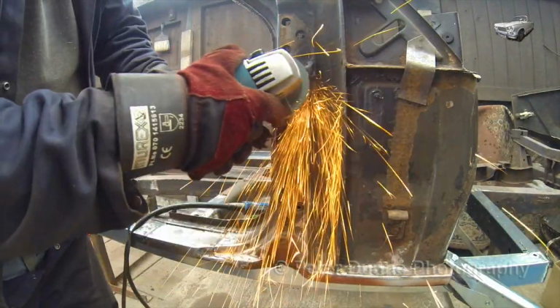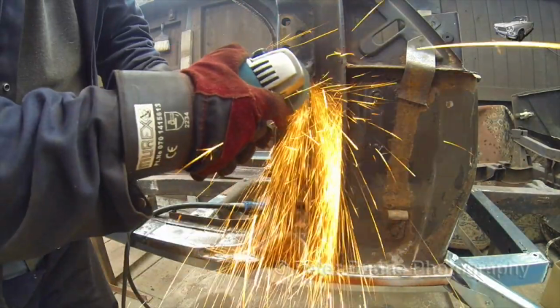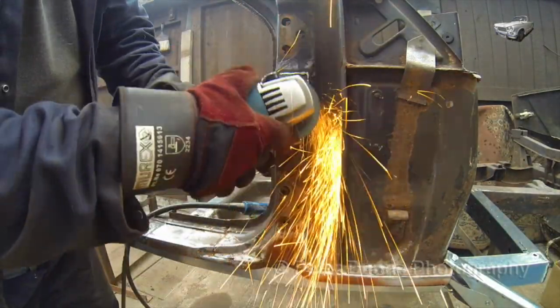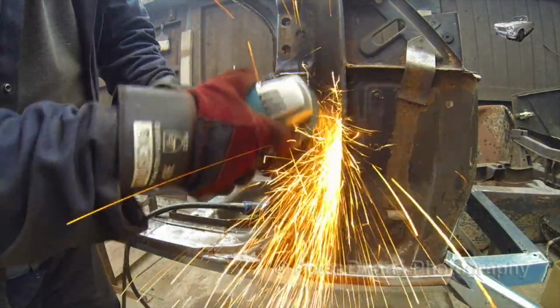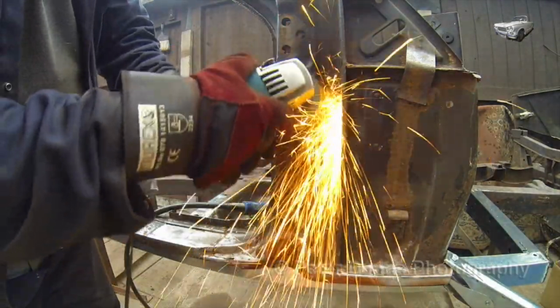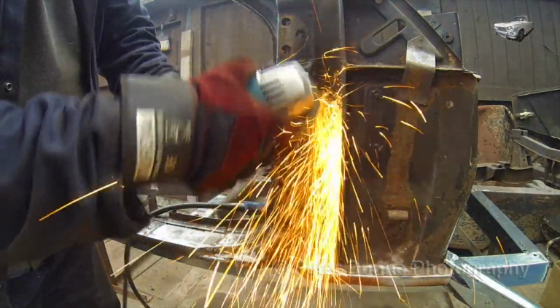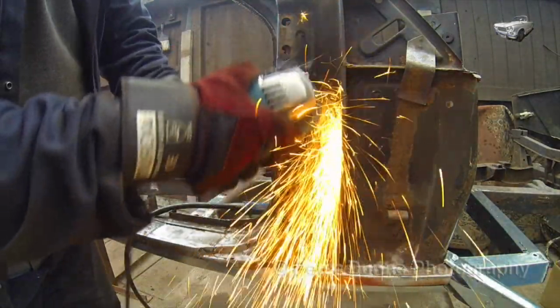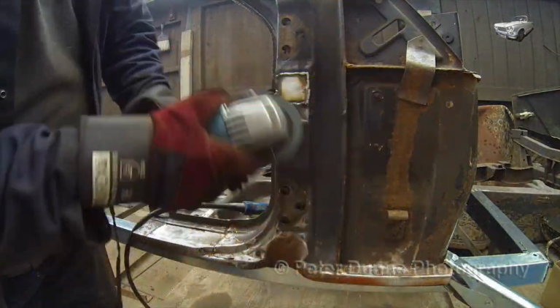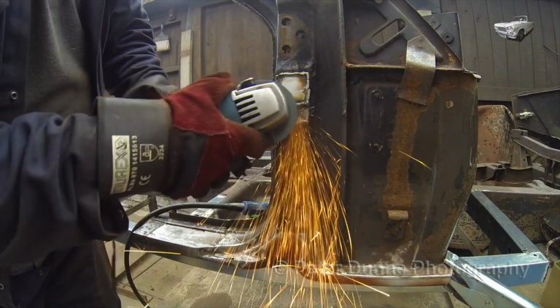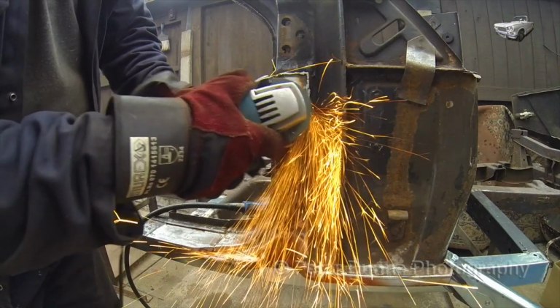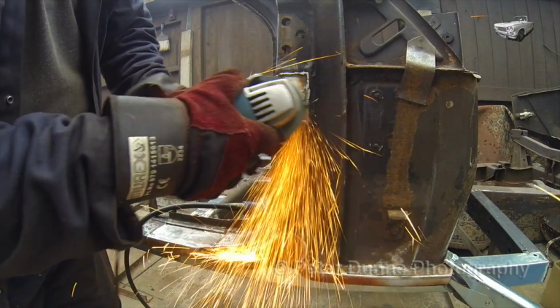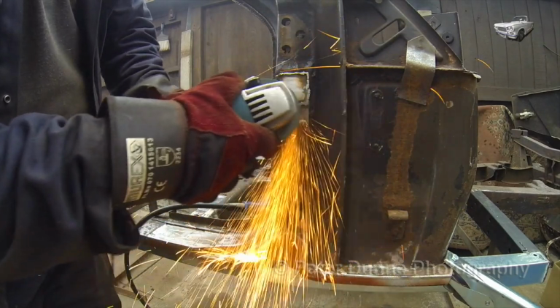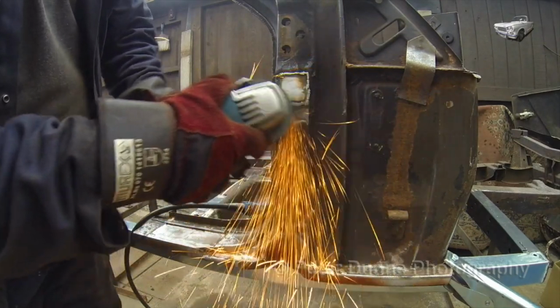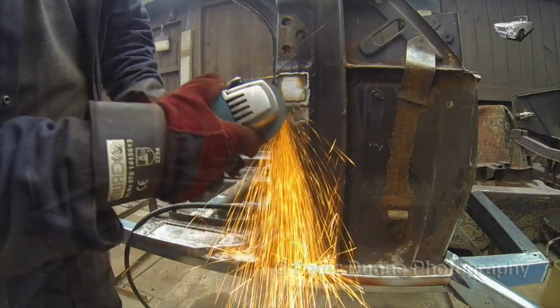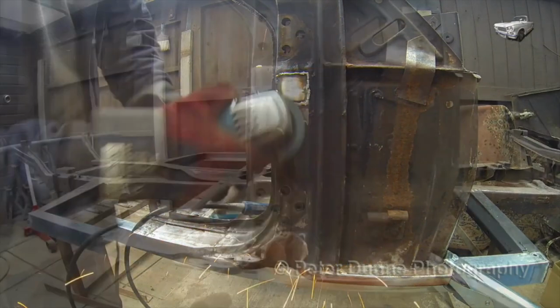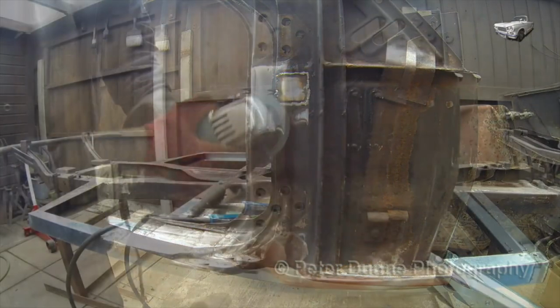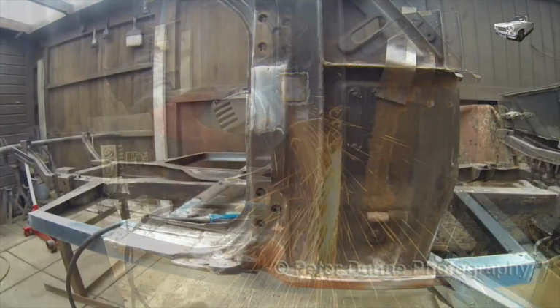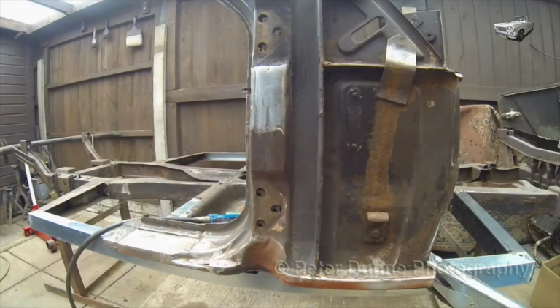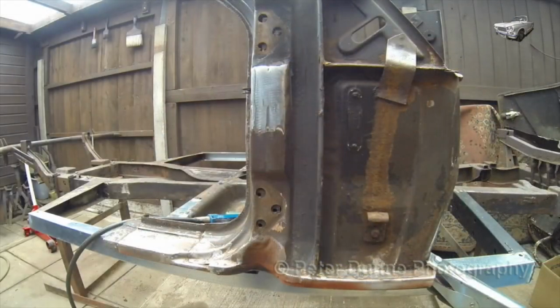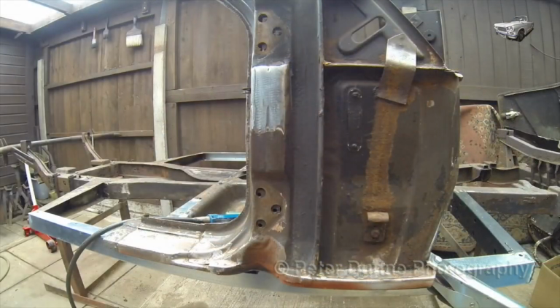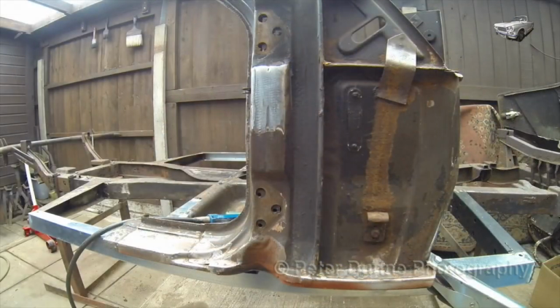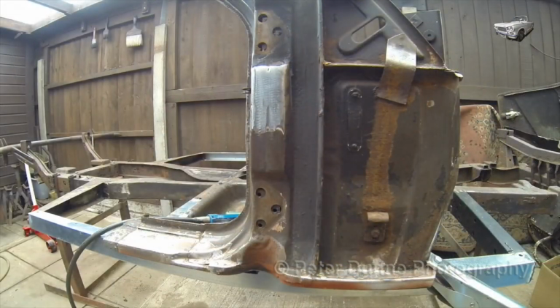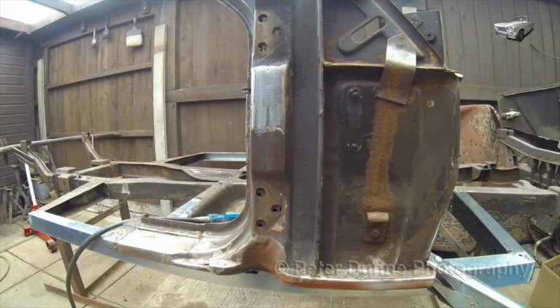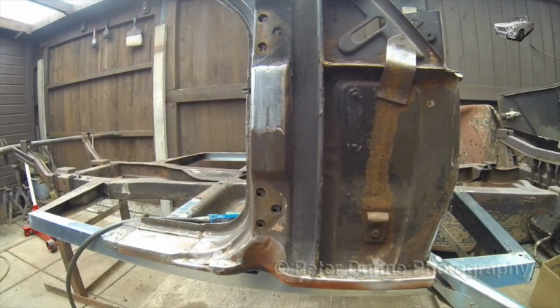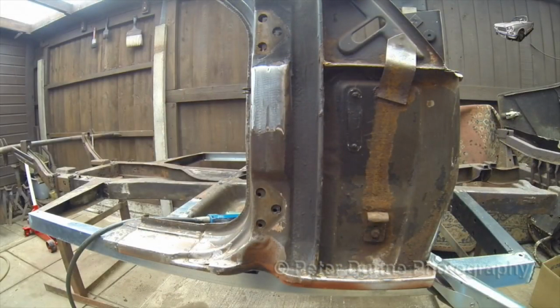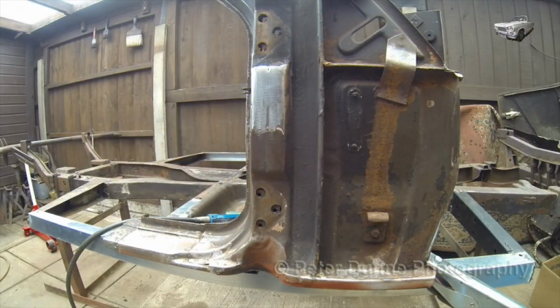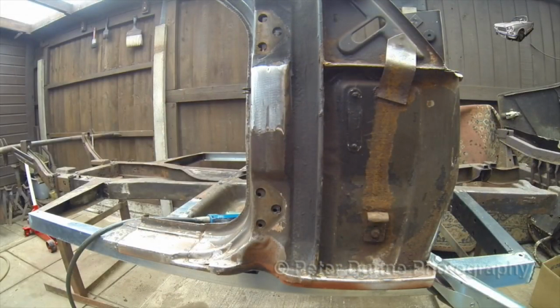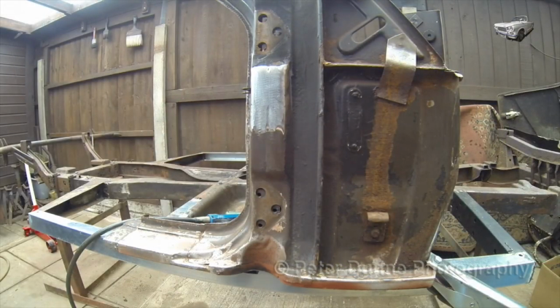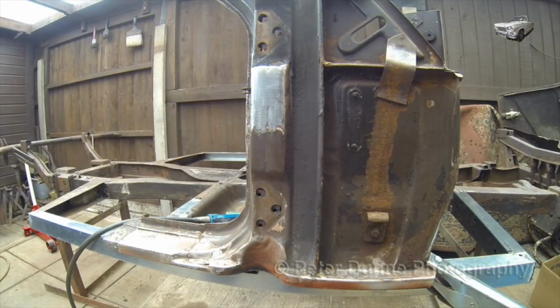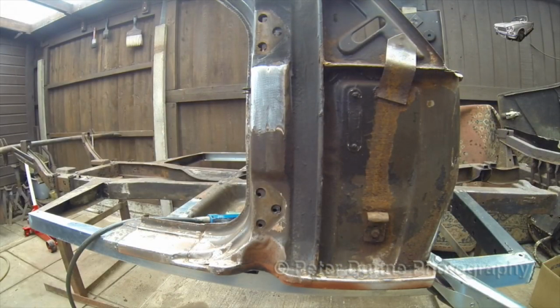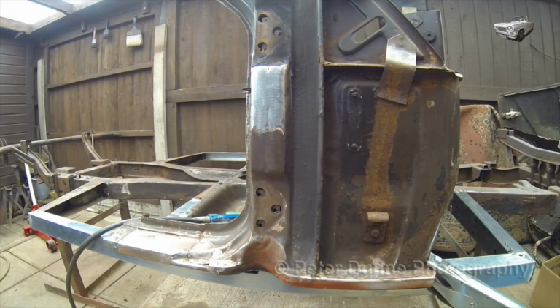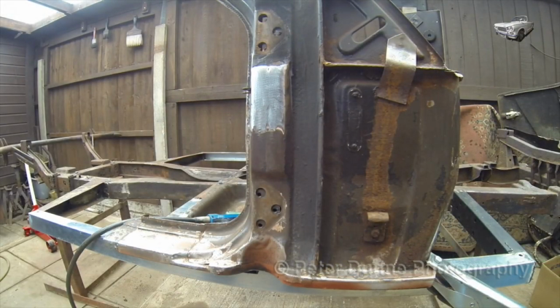You can sand down the weld with a 36 grit disc and then finish off the weld with an 80 grit disc.